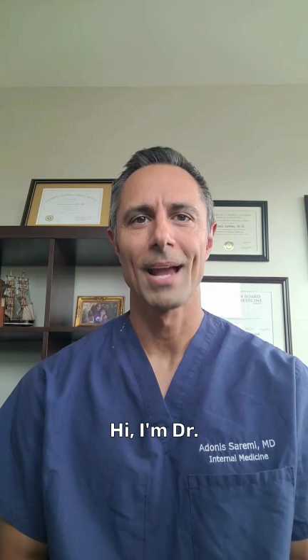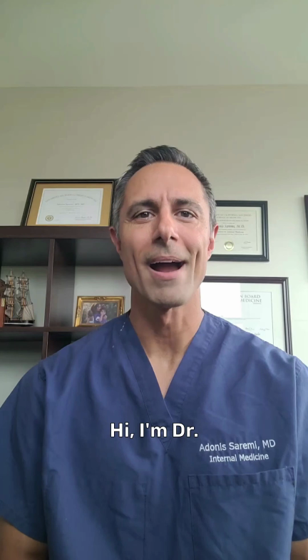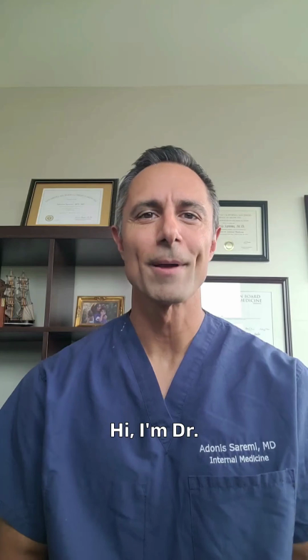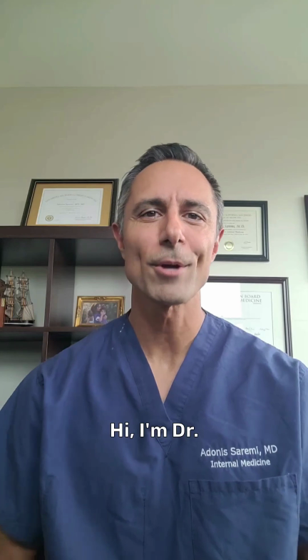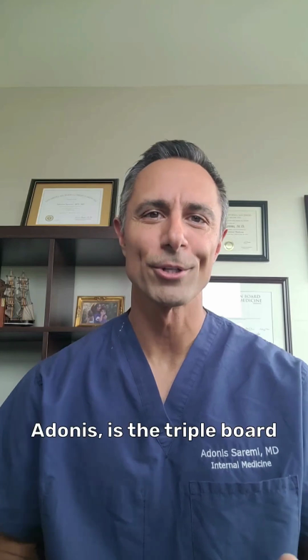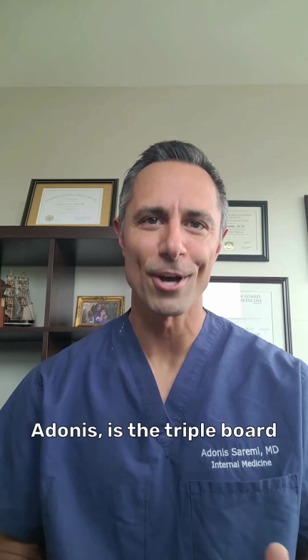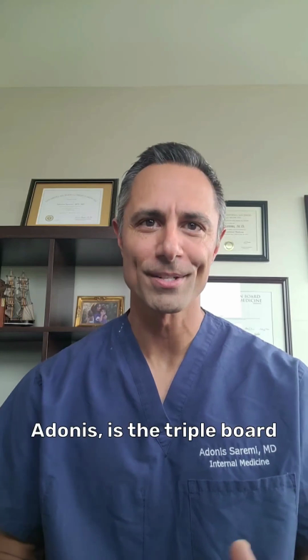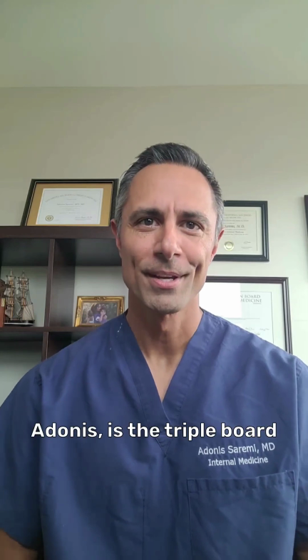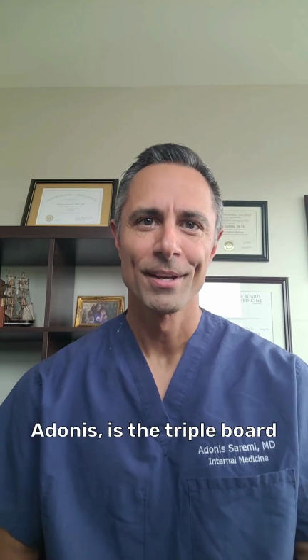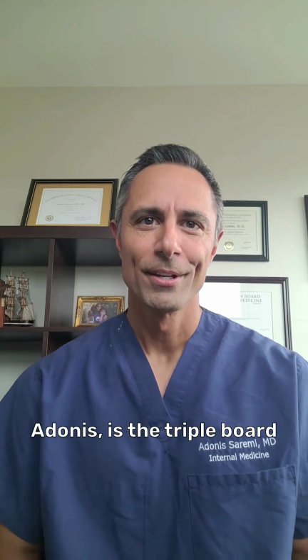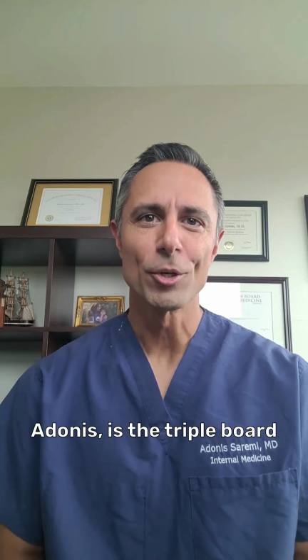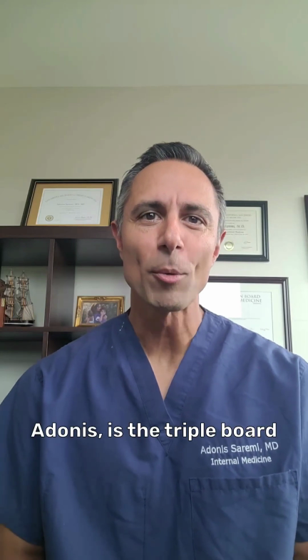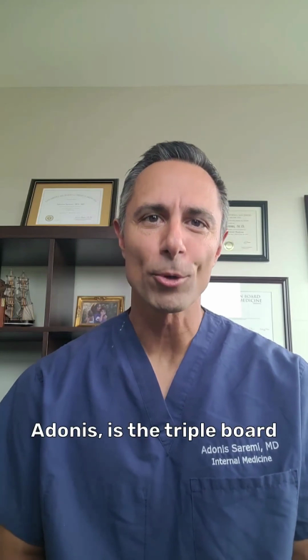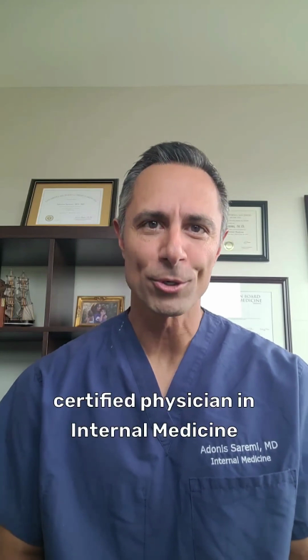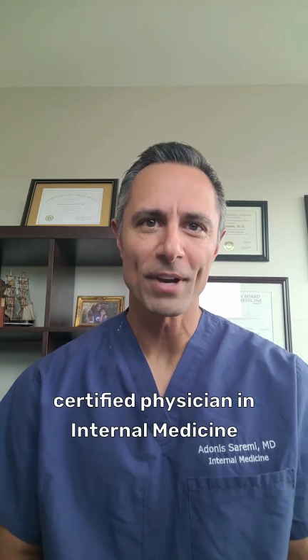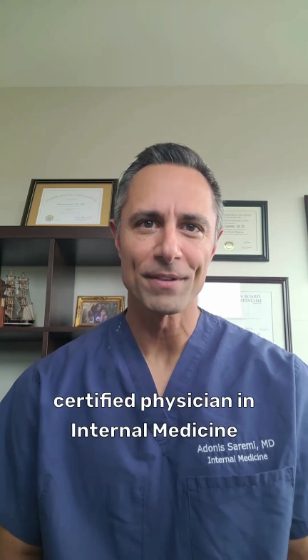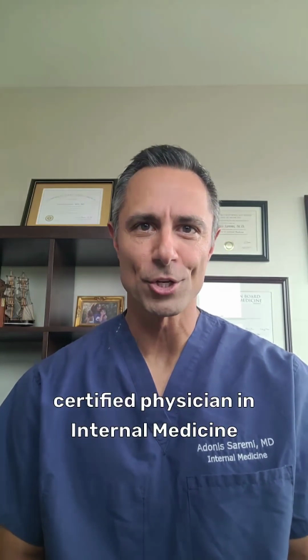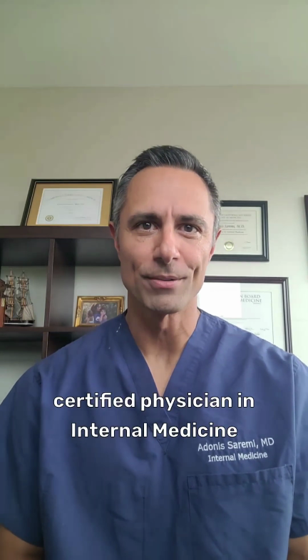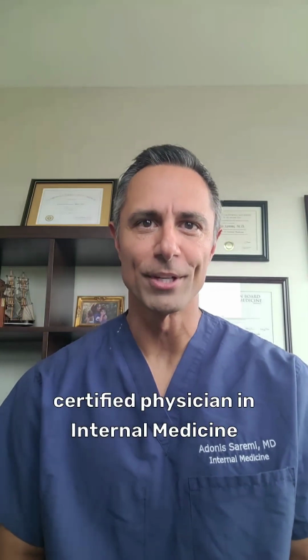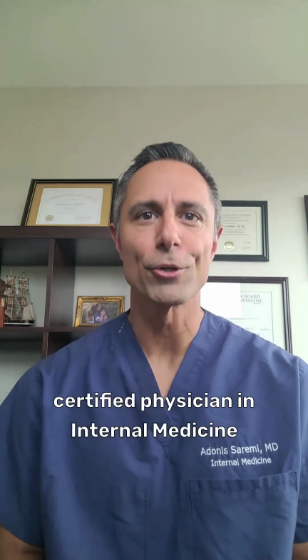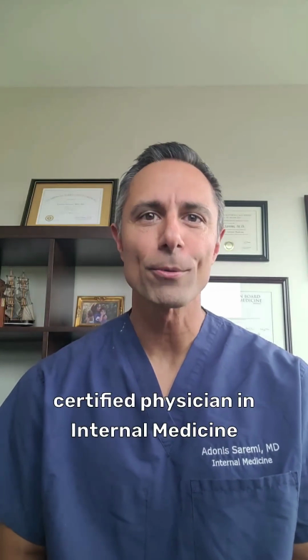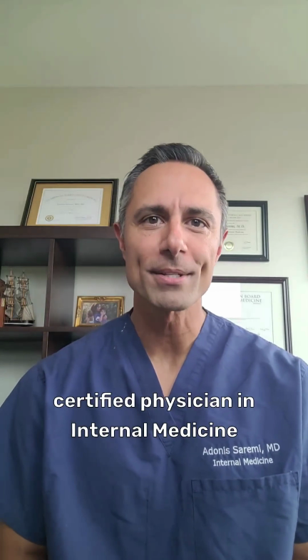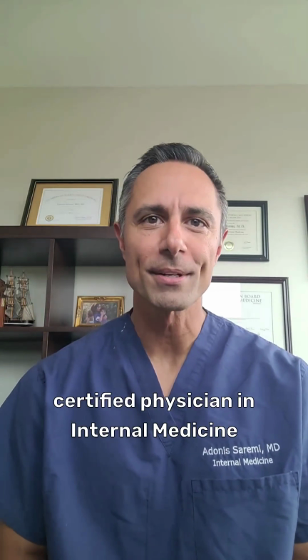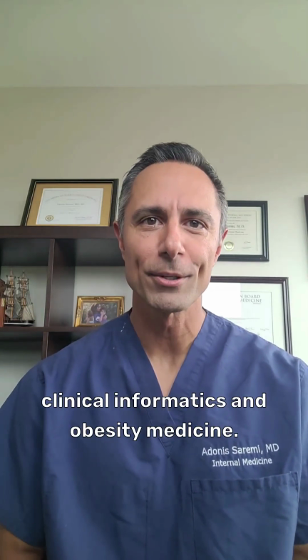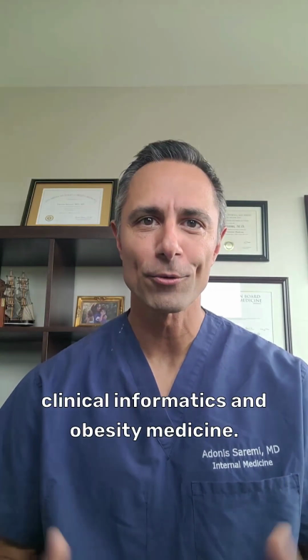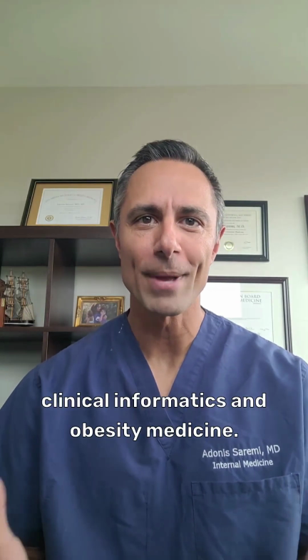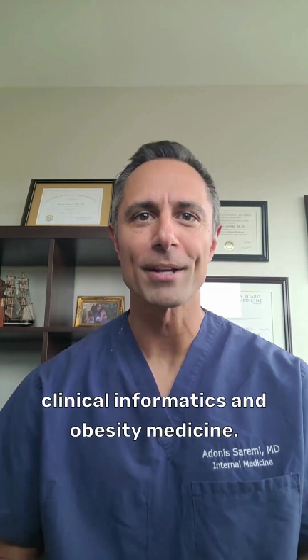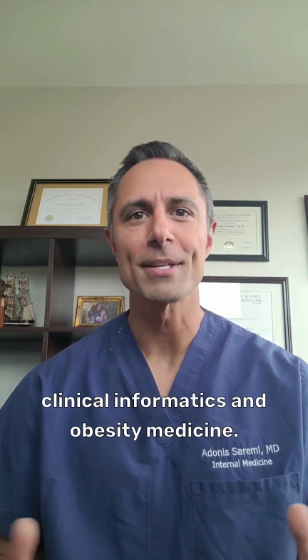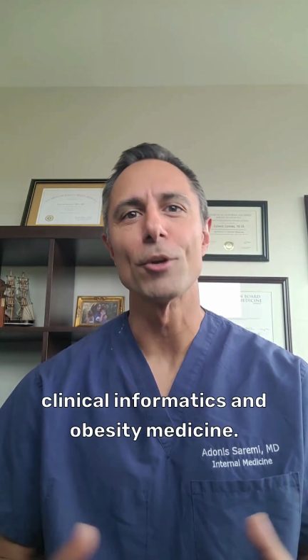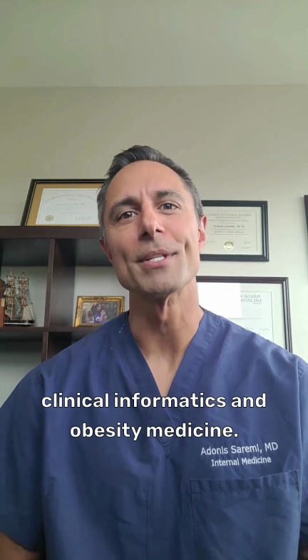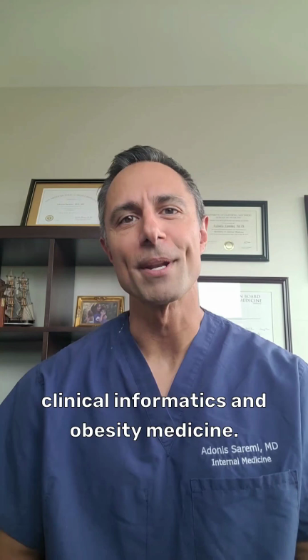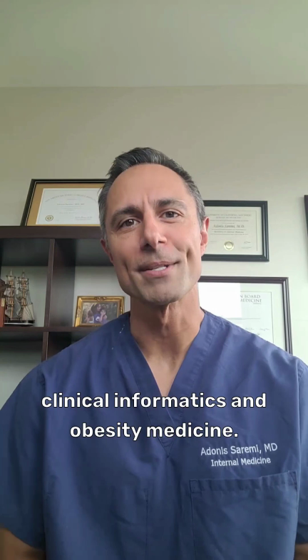Hi, I'm Dr. Adonis, a Triple Board Certified Physician in Internal Medicine, Clinical Informatics, and Obesity Medicine.